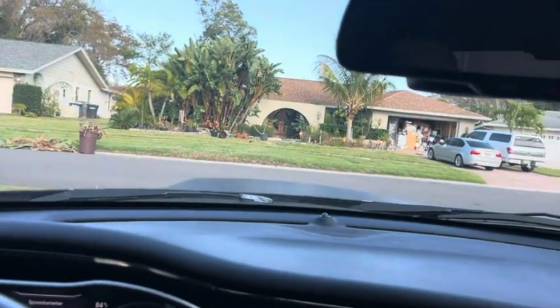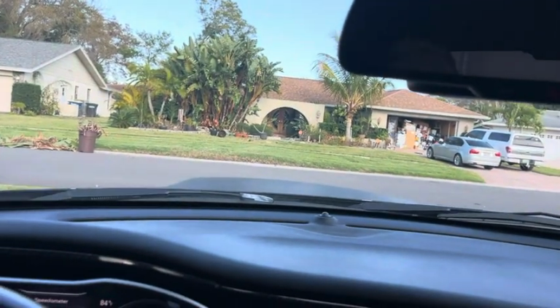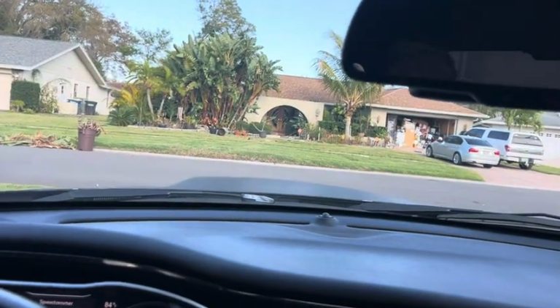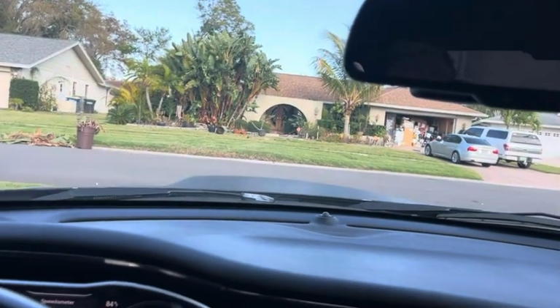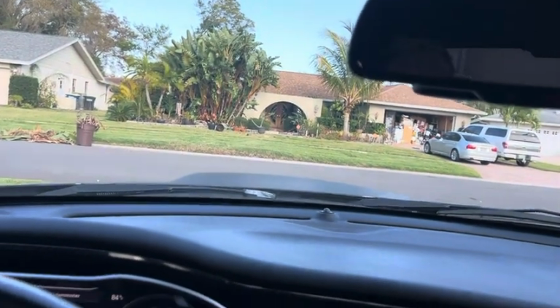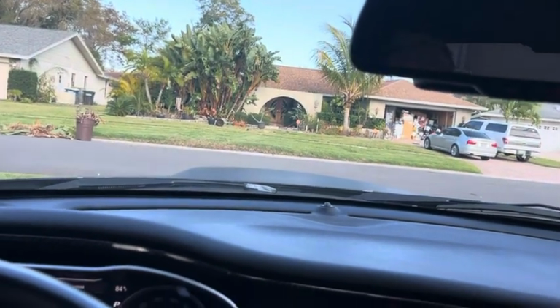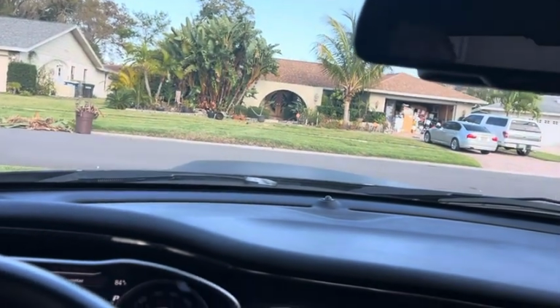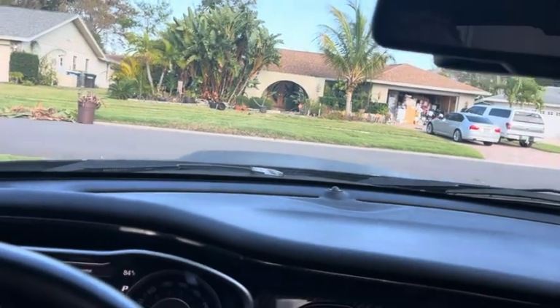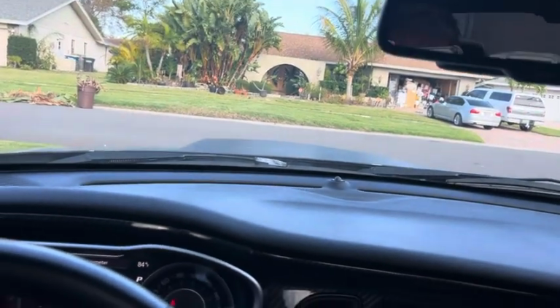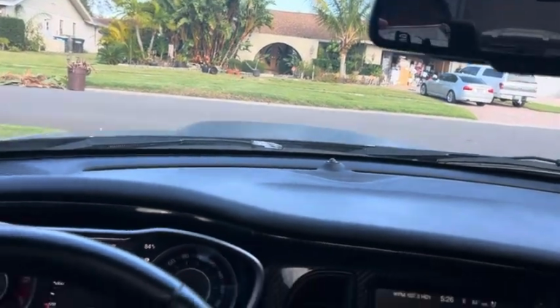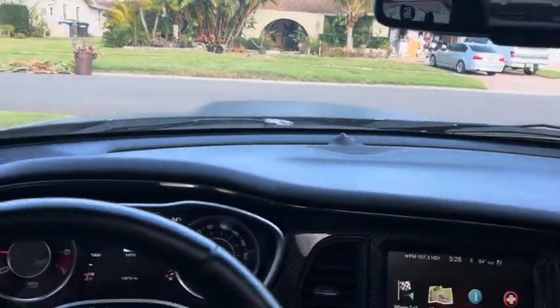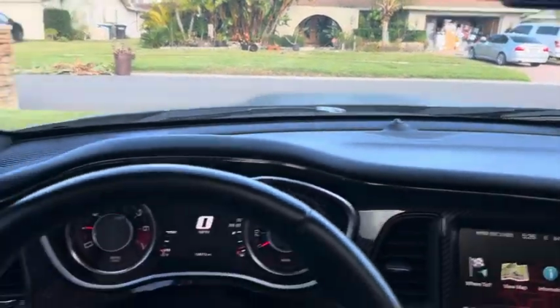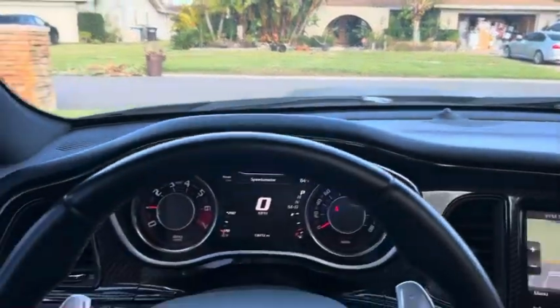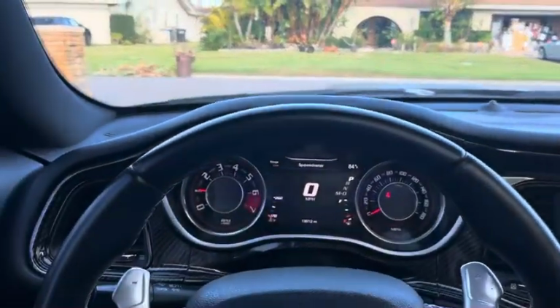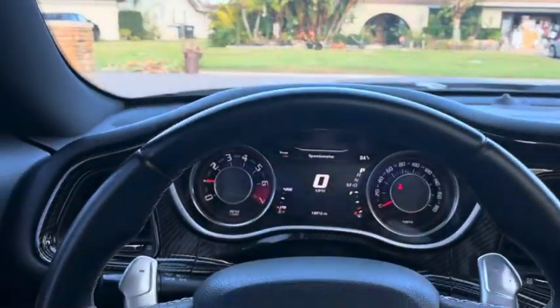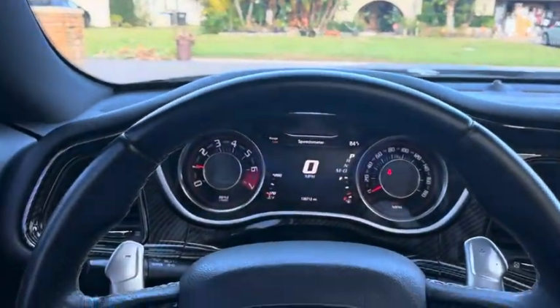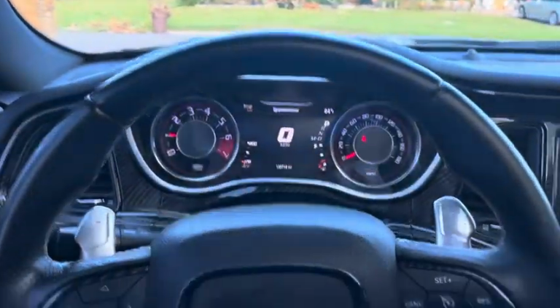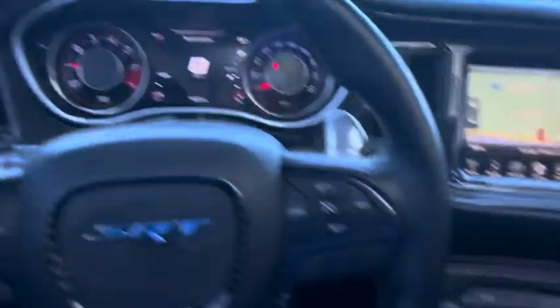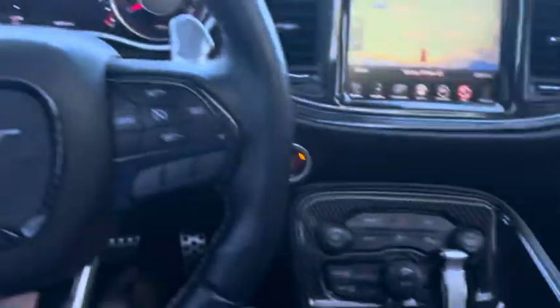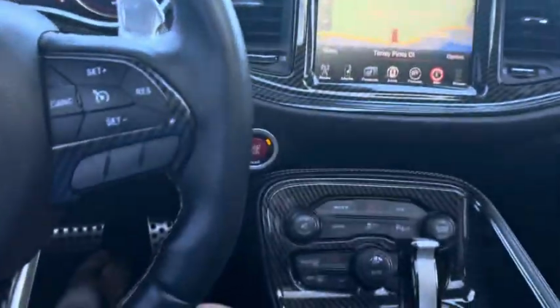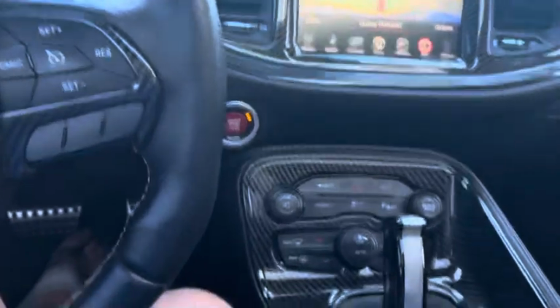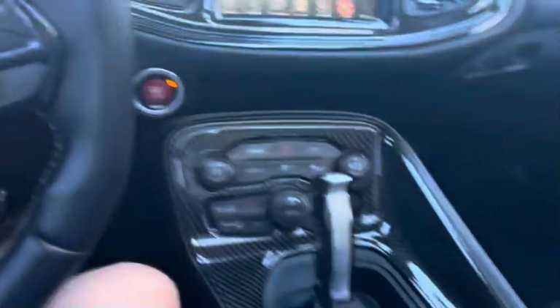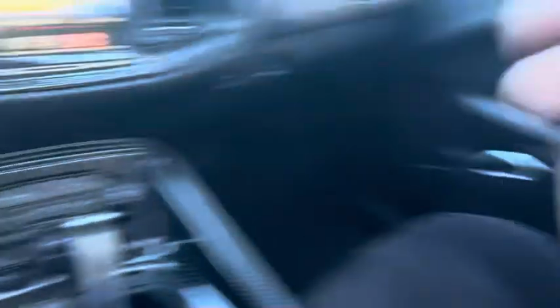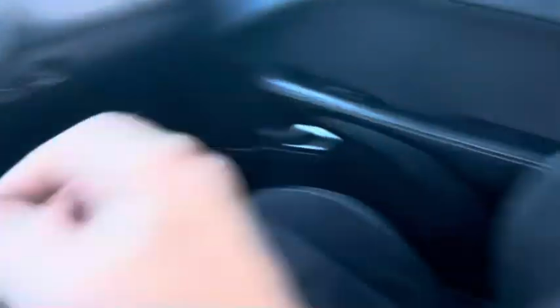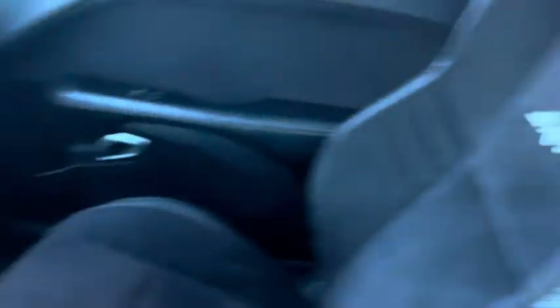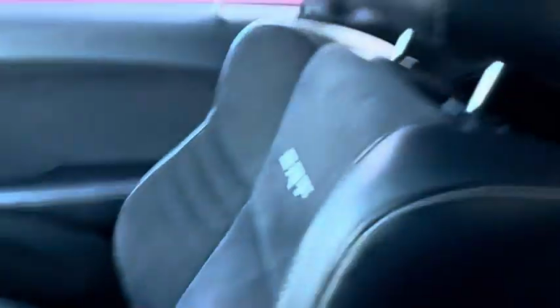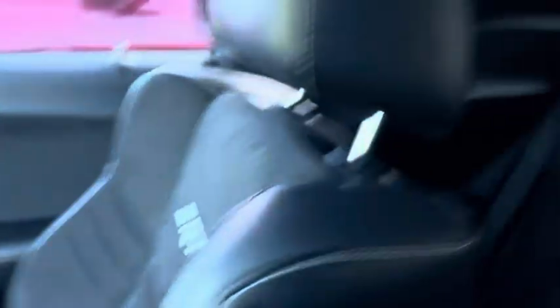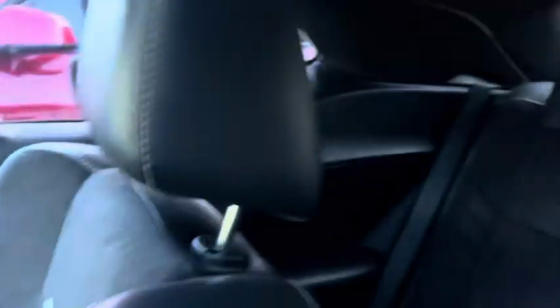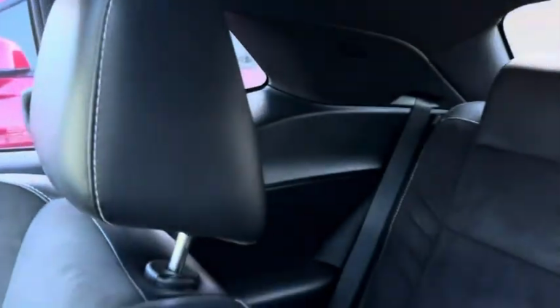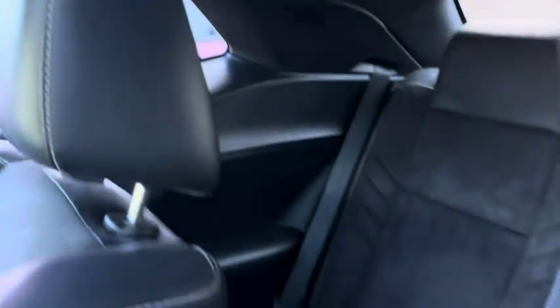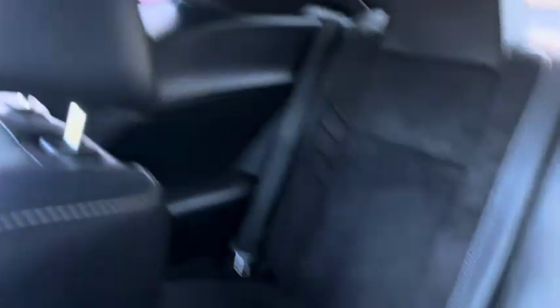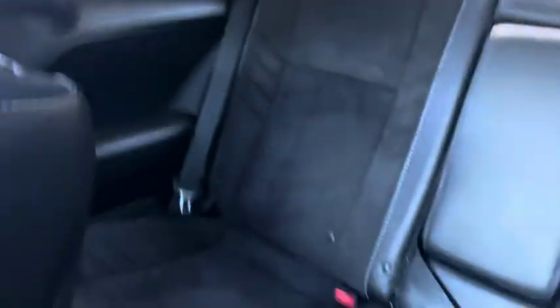Navigation system here, and the back seats.